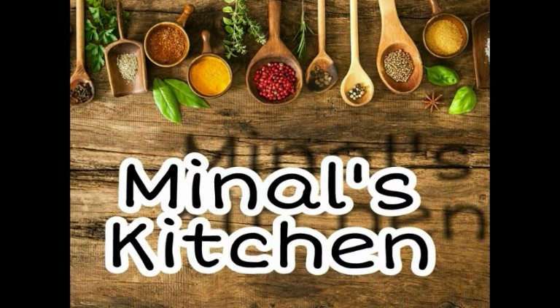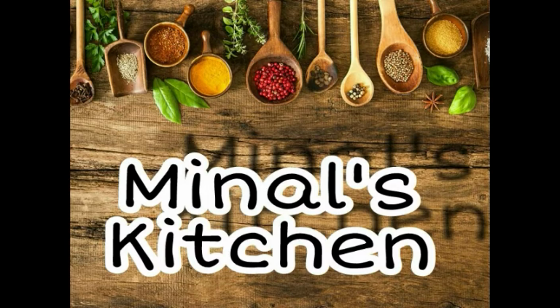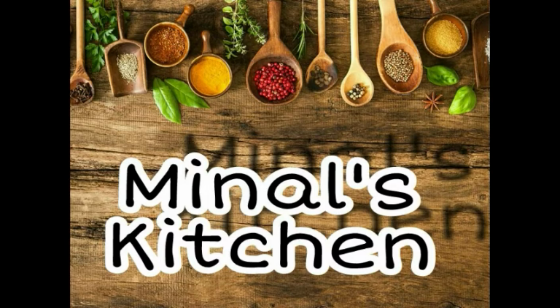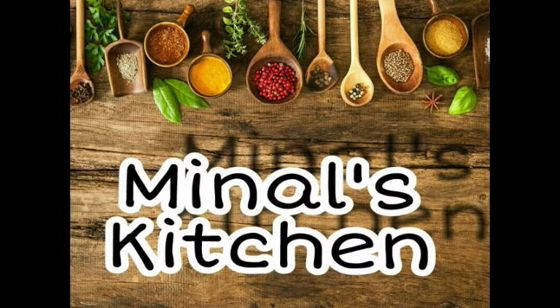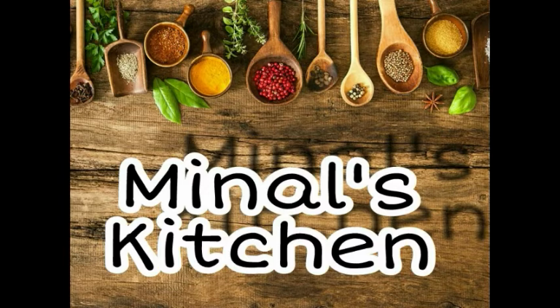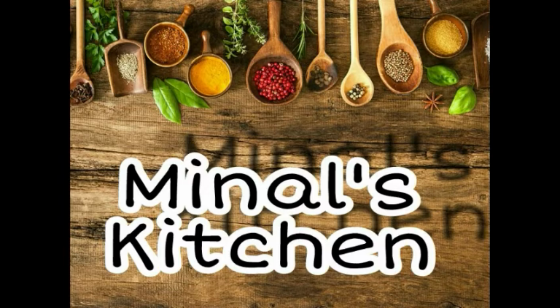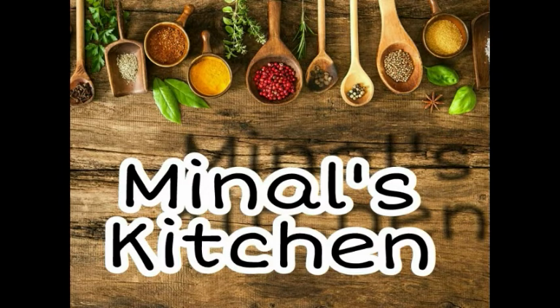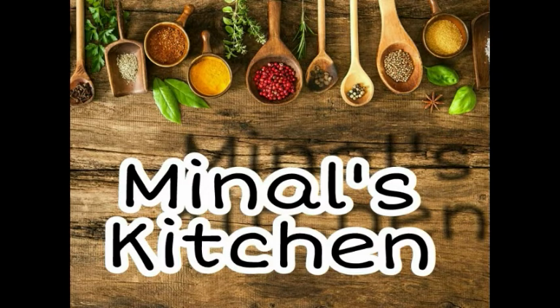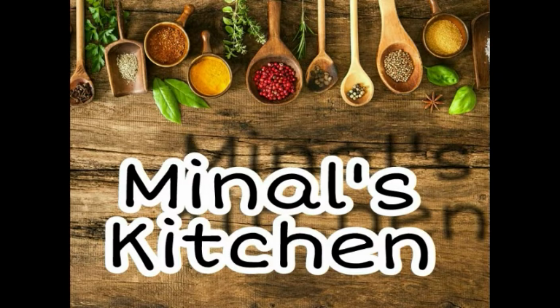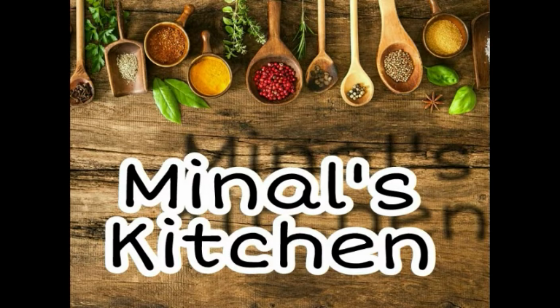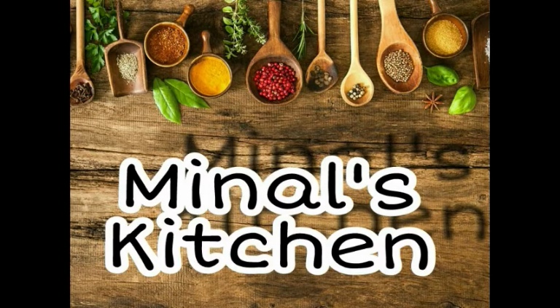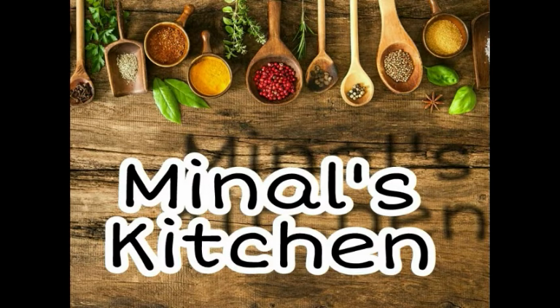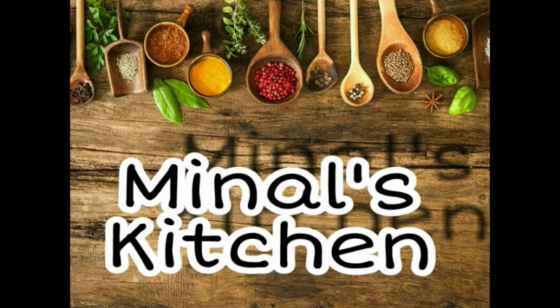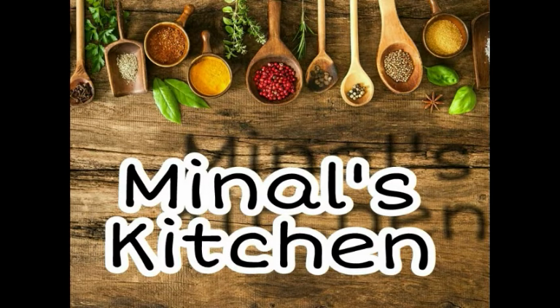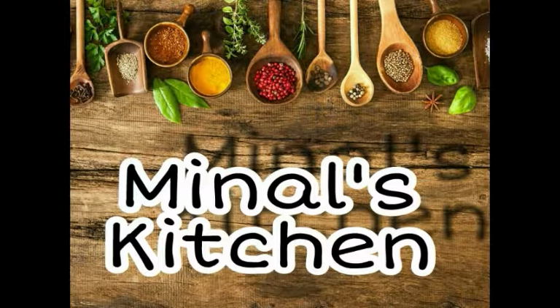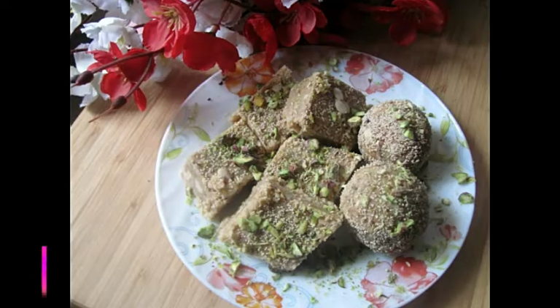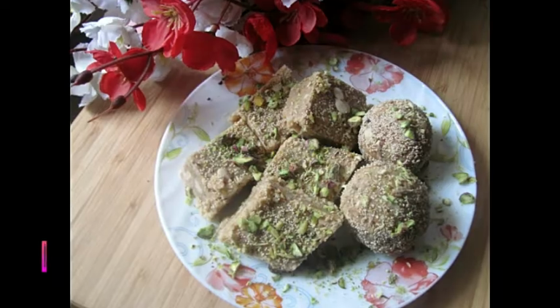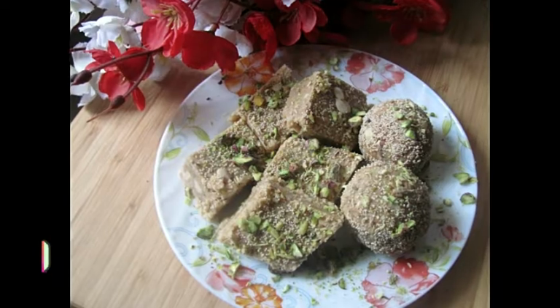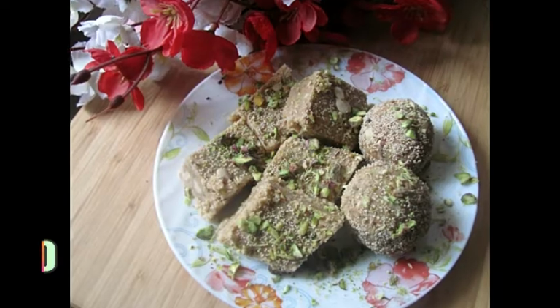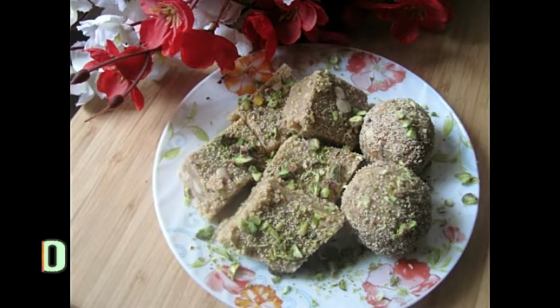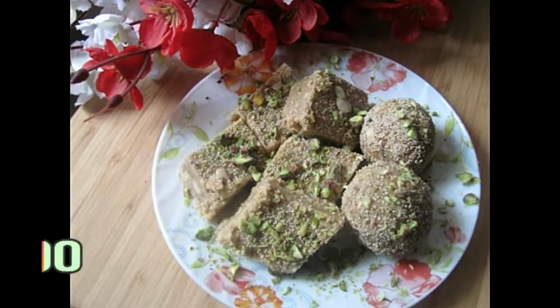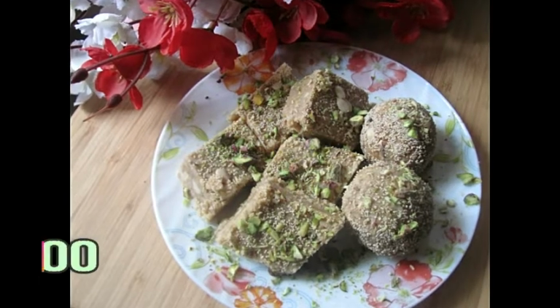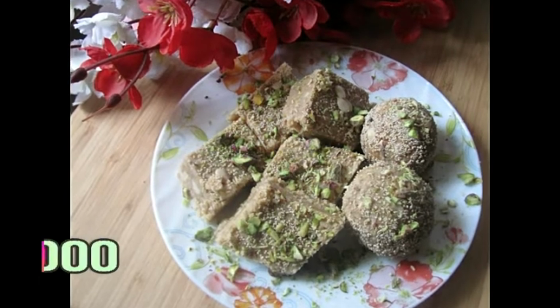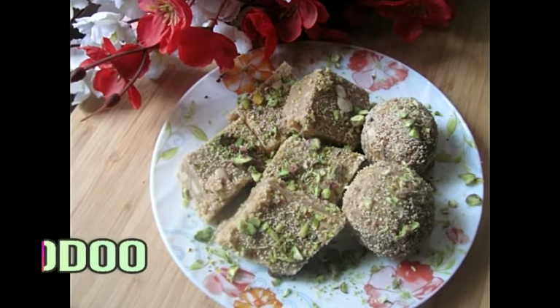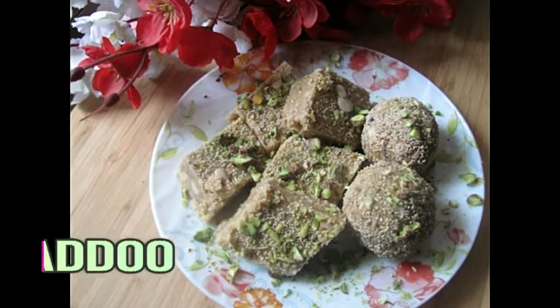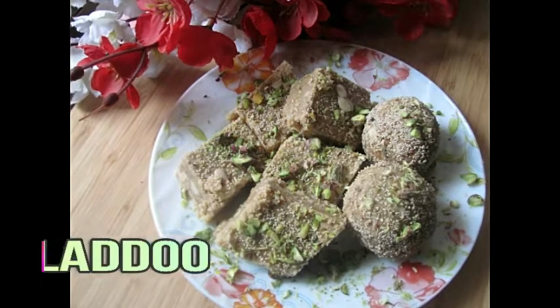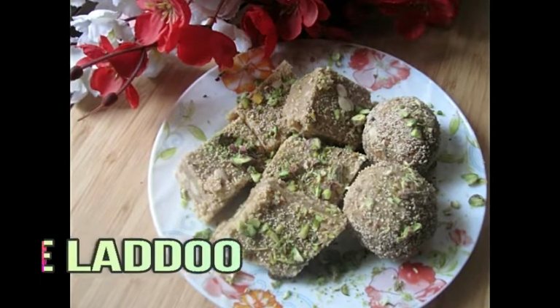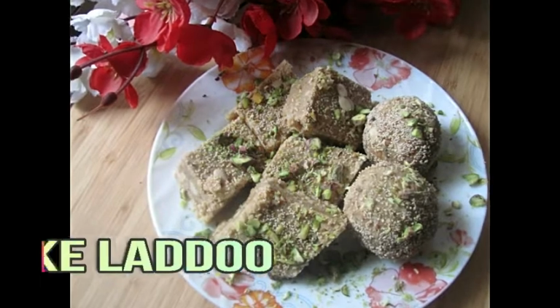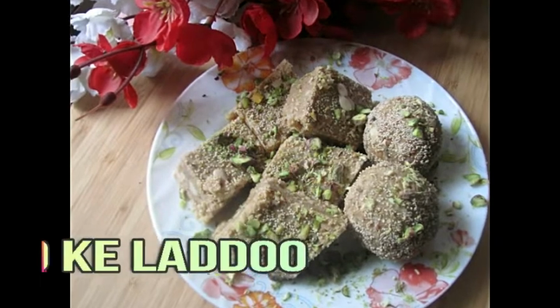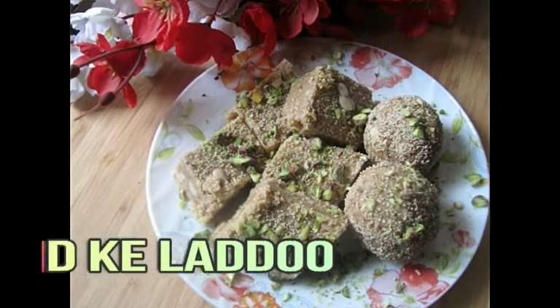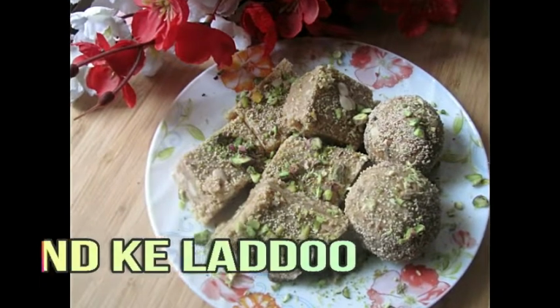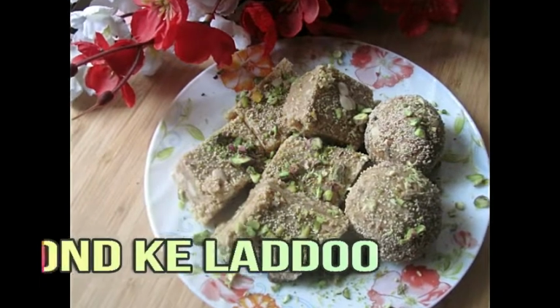Hi friends, welcome to Ram Ram Saav. I am Inal's Kitchen, welcome to you. Today we will make gondh ke ladoo. This is very useful for our body.